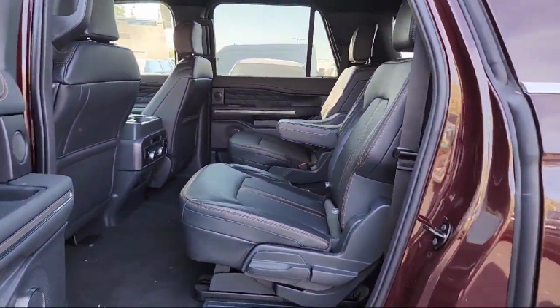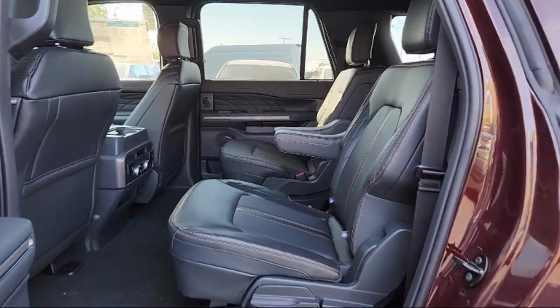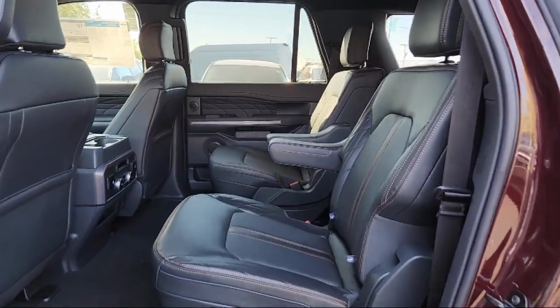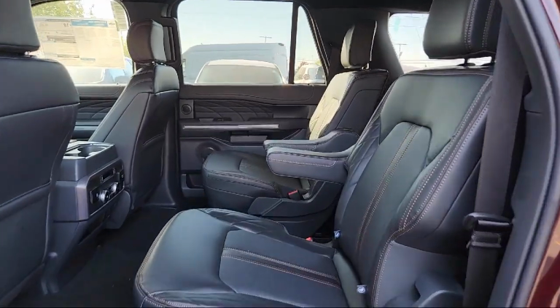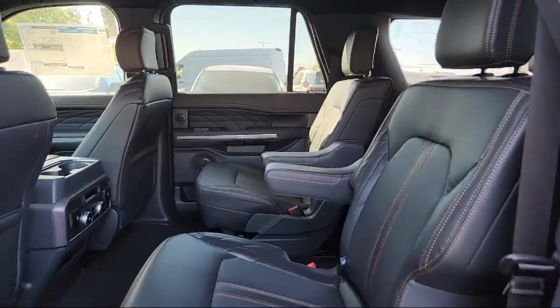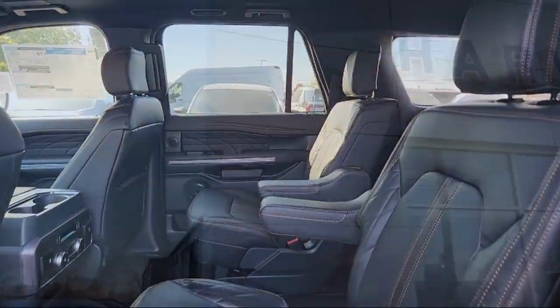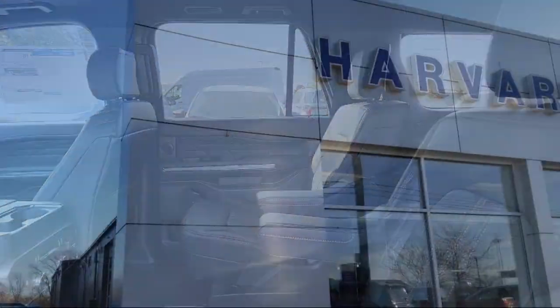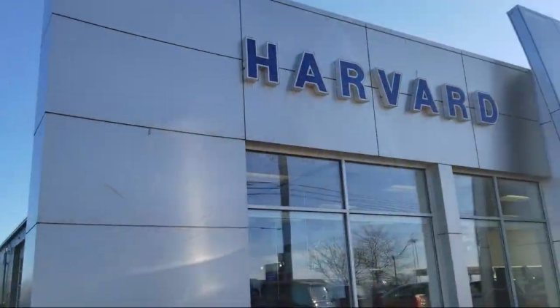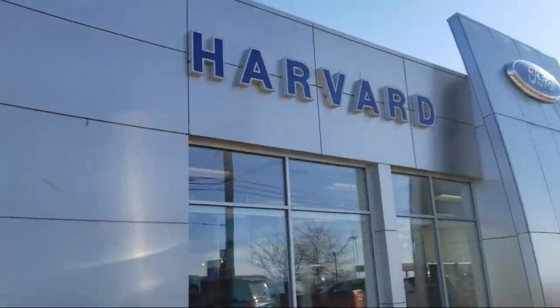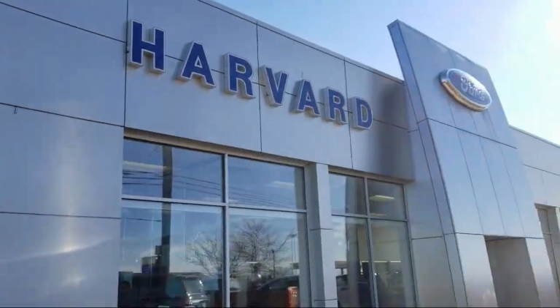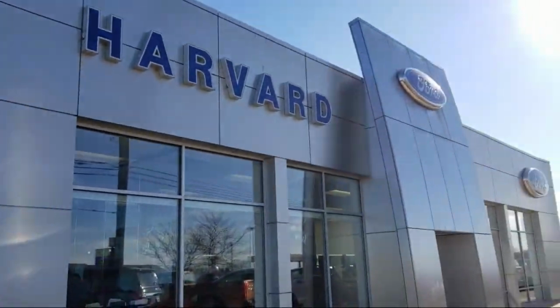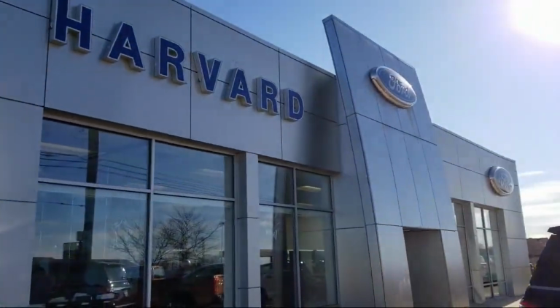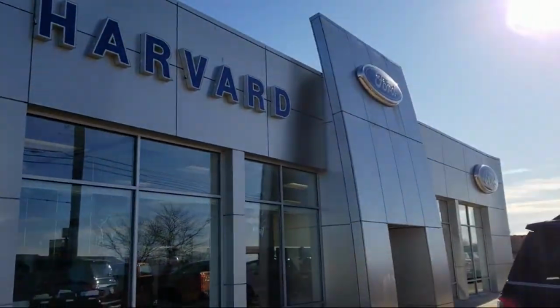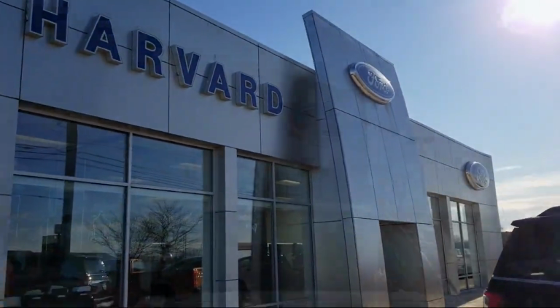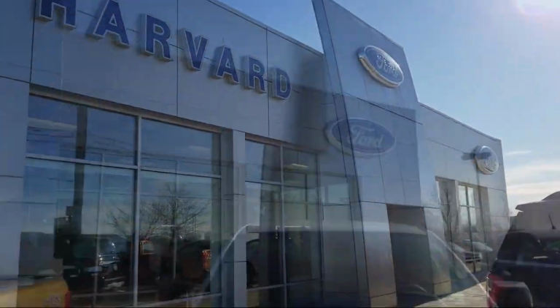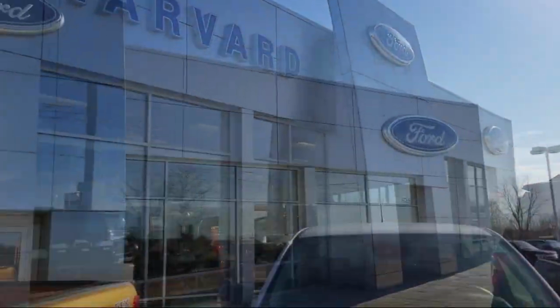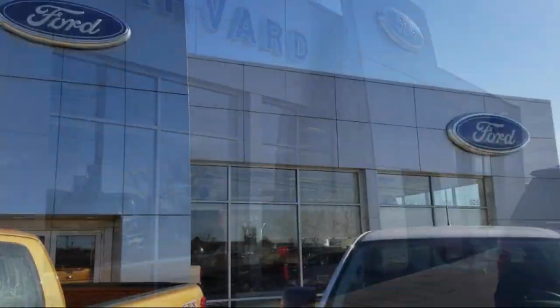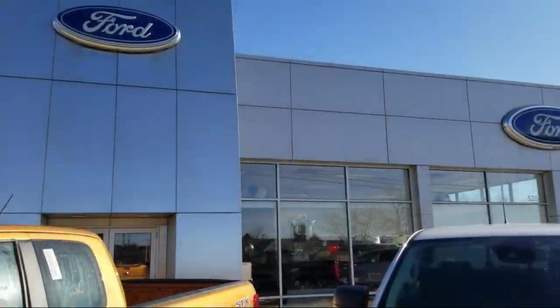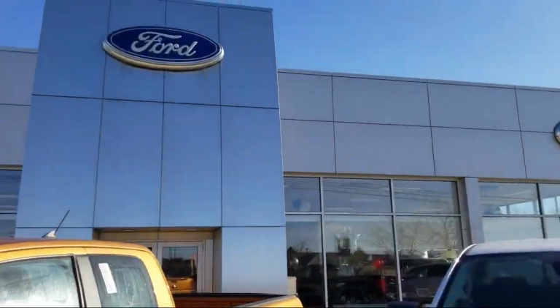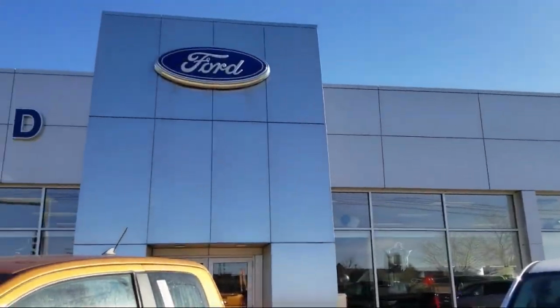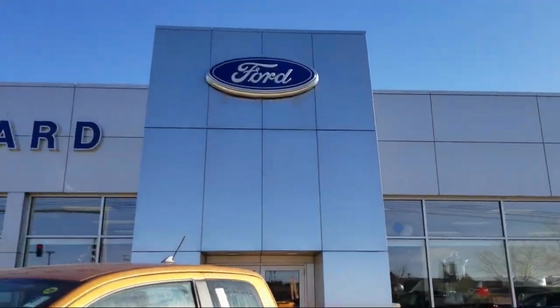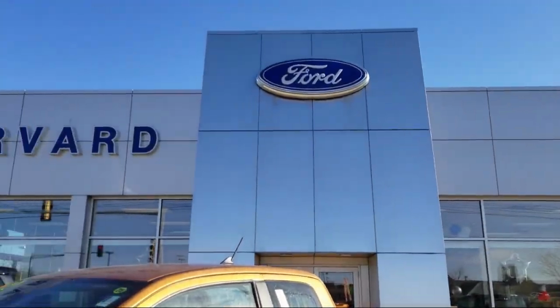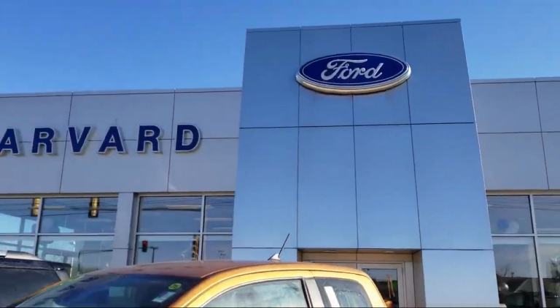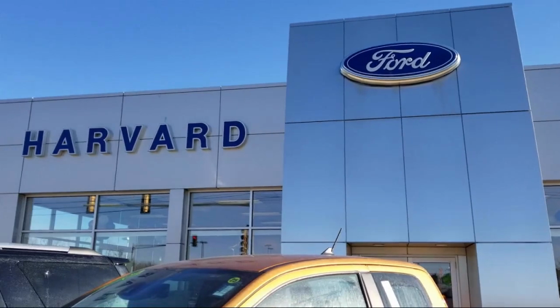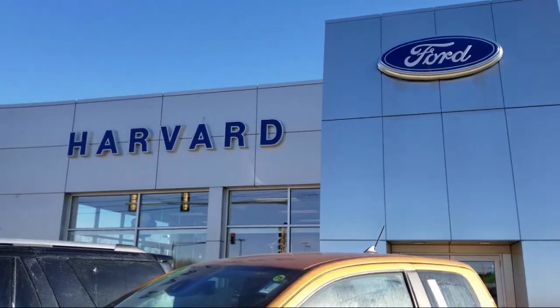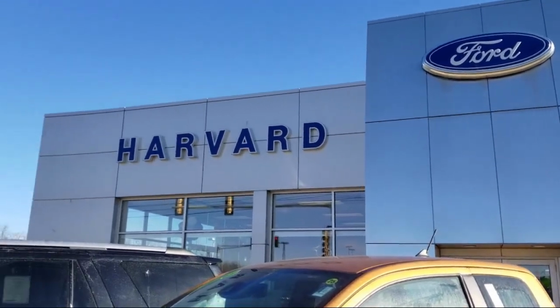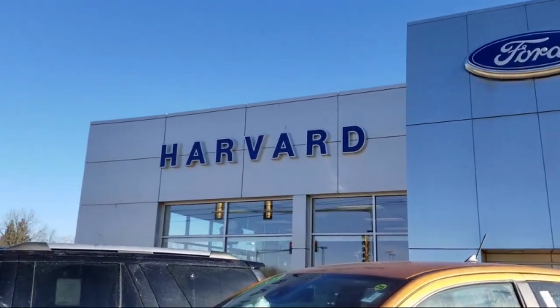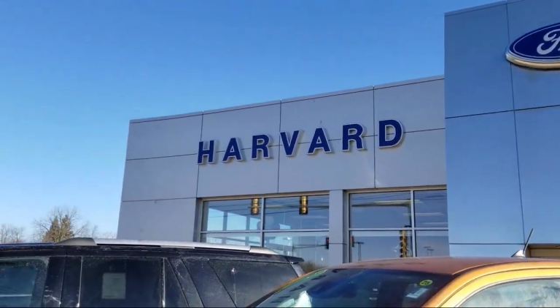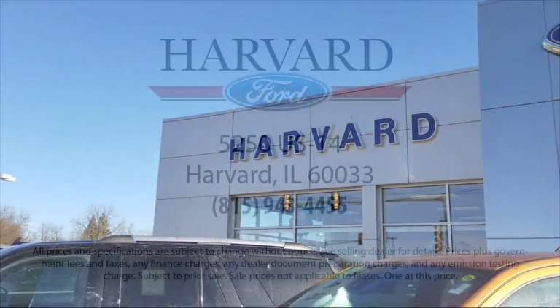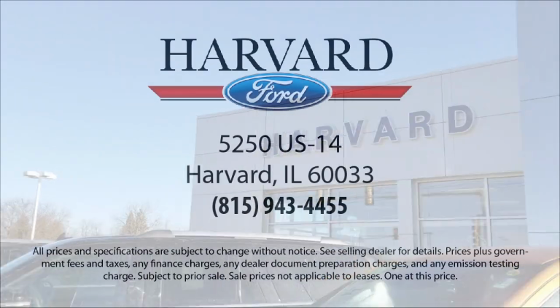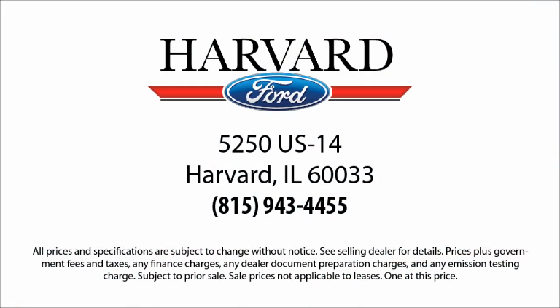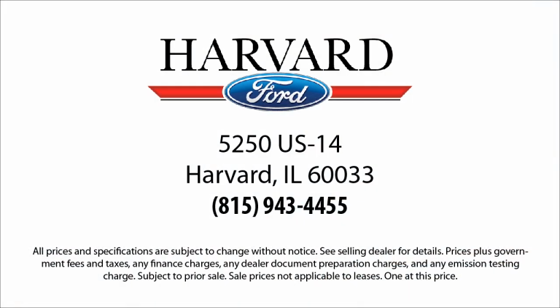So come visit us today, you'll be glad you did. We're located at 5250 South US Highway 14 in Harvard.